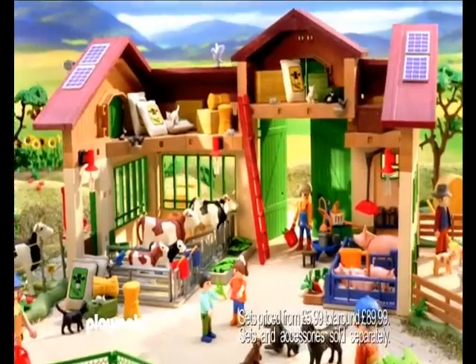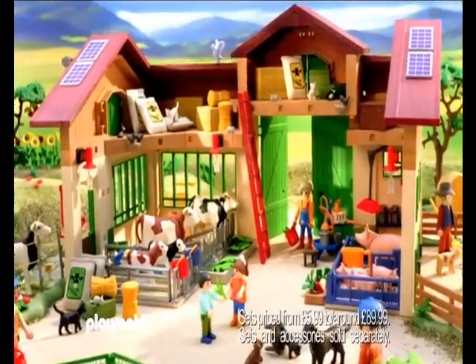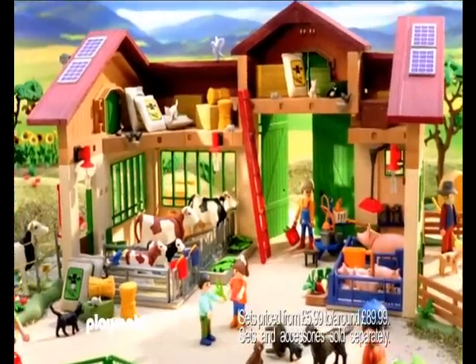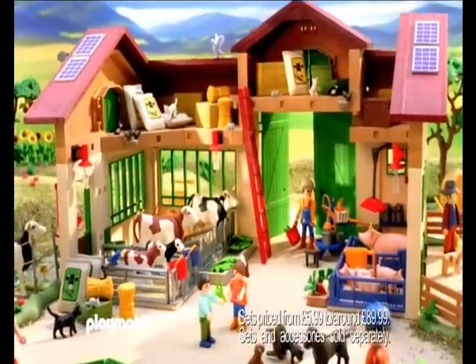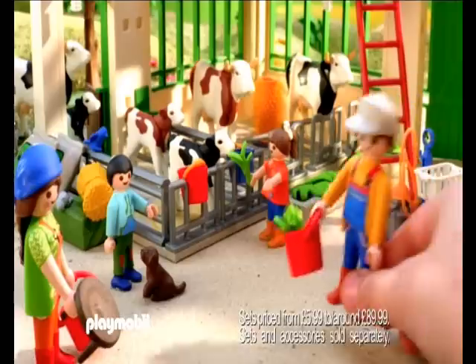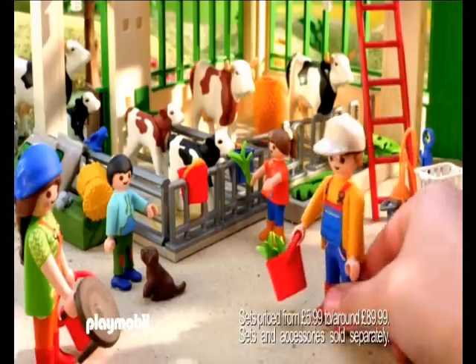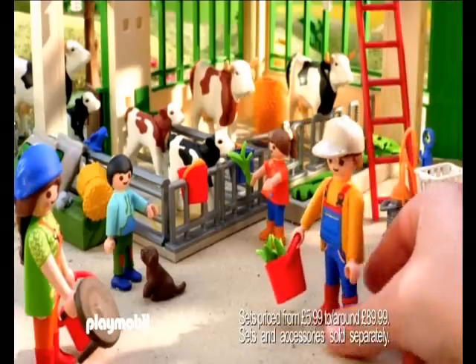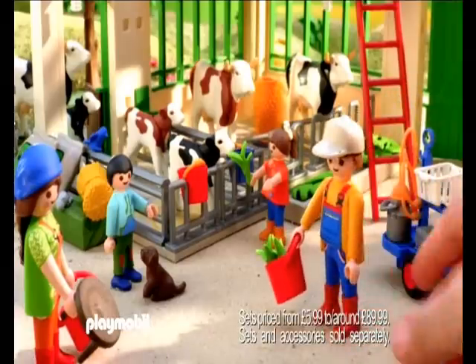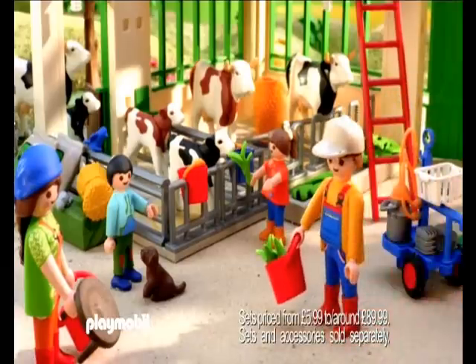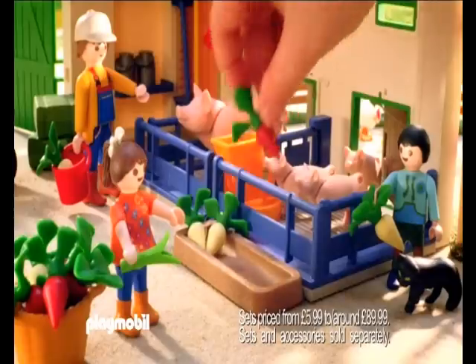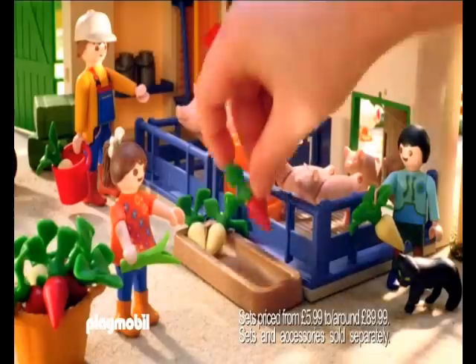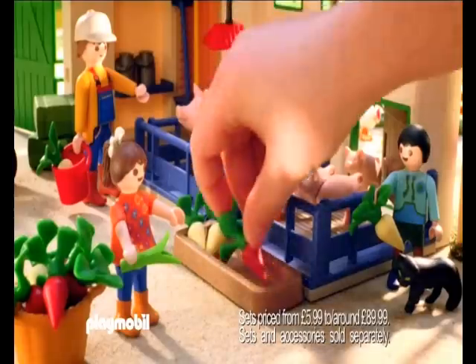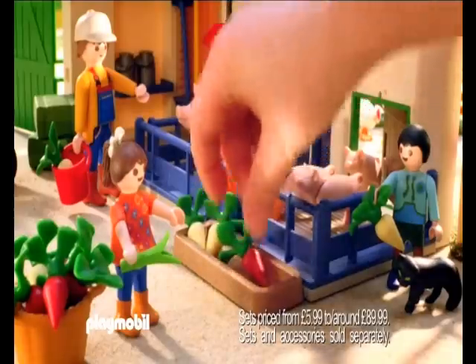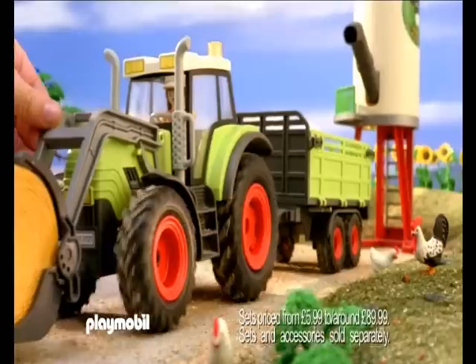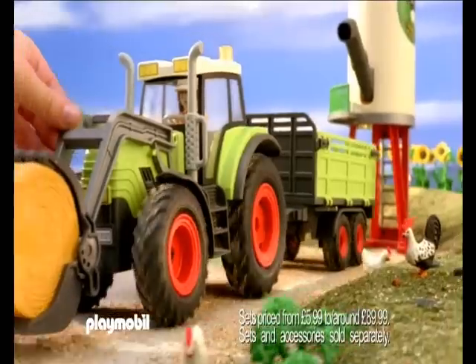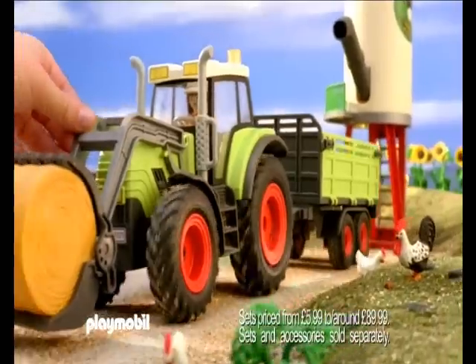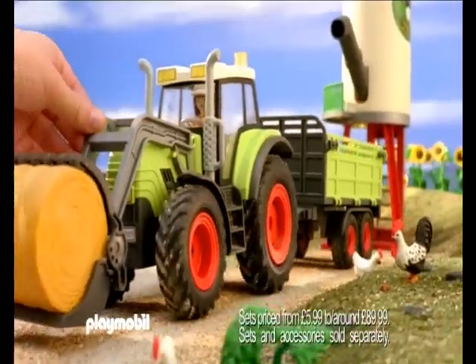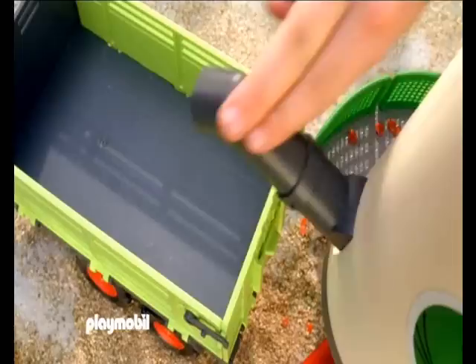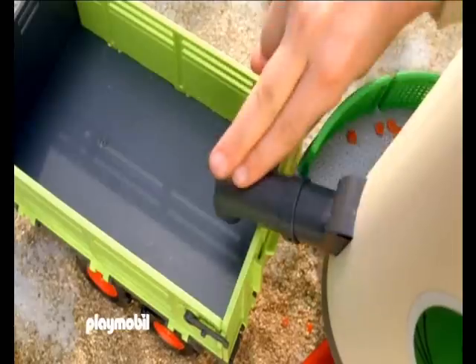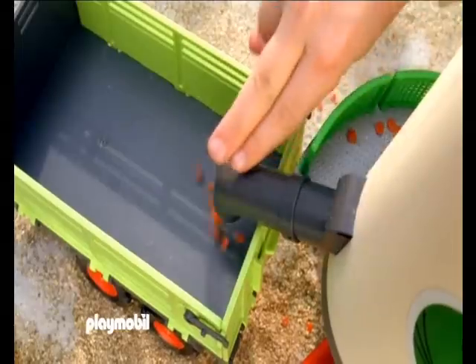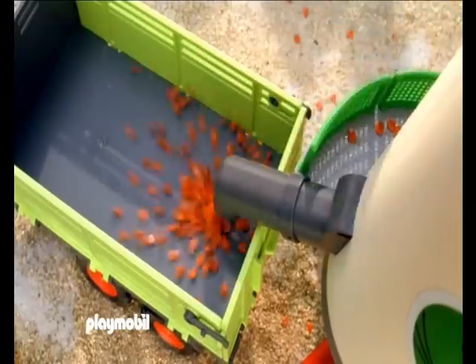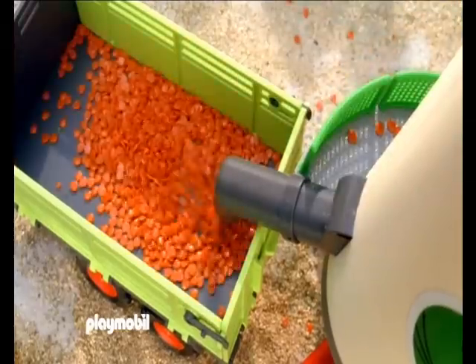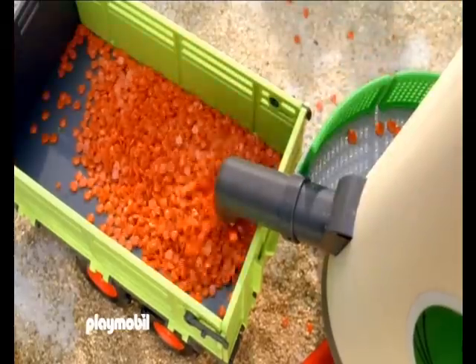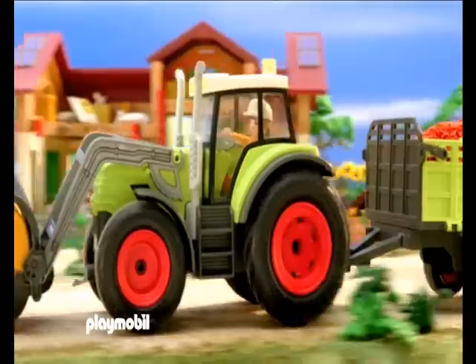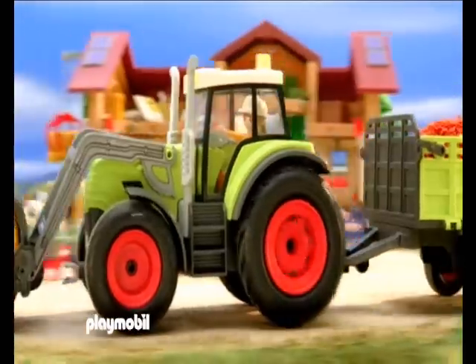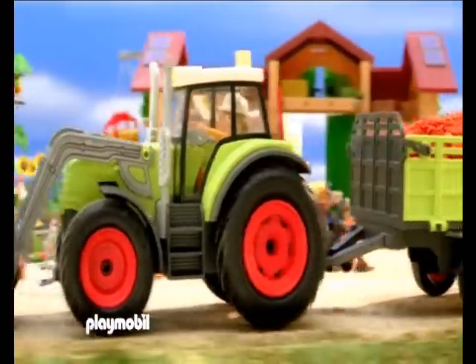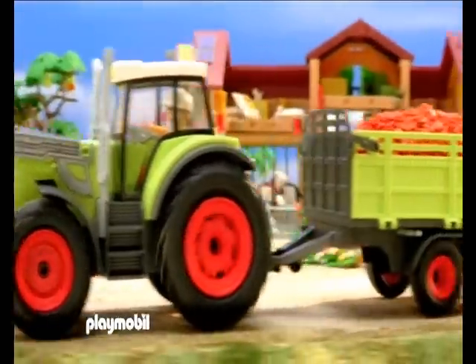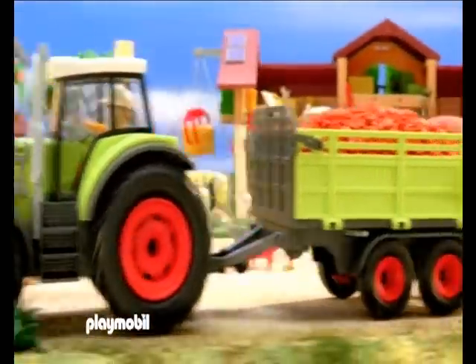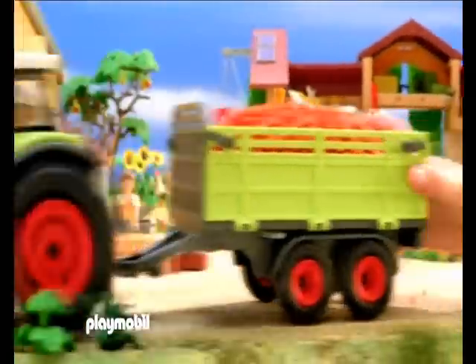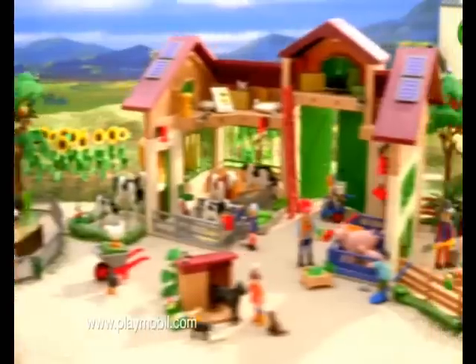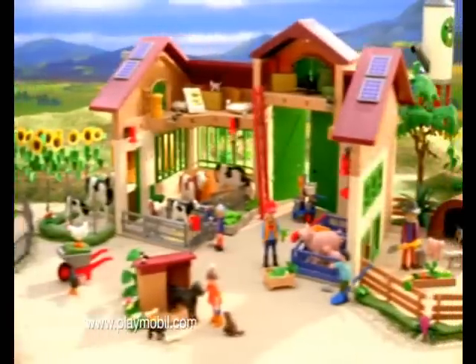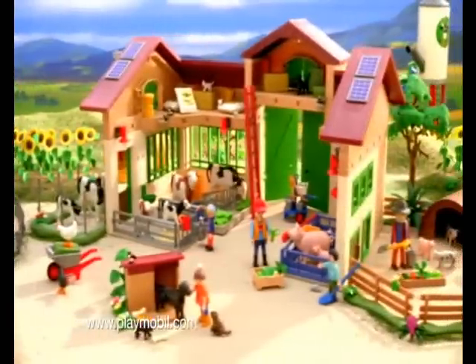In the barn there are cows and pigs that need feeding. Reverse the large tractor up to the silo and empty the feed. Off we go to feed the other animals.